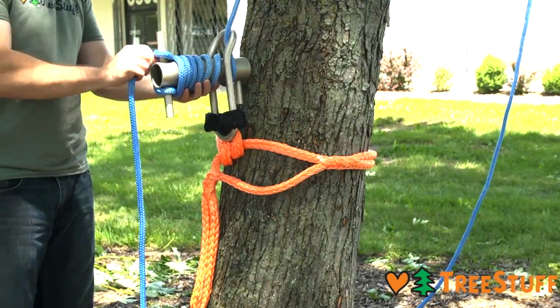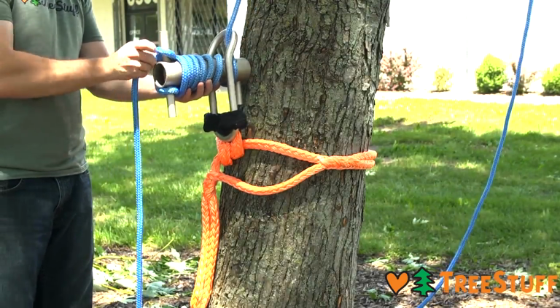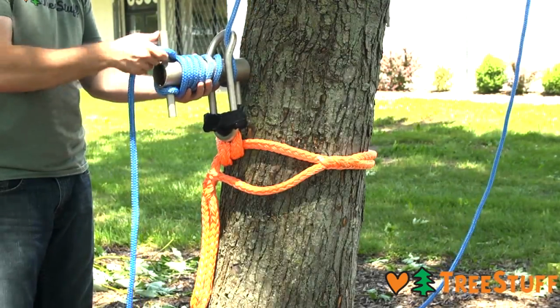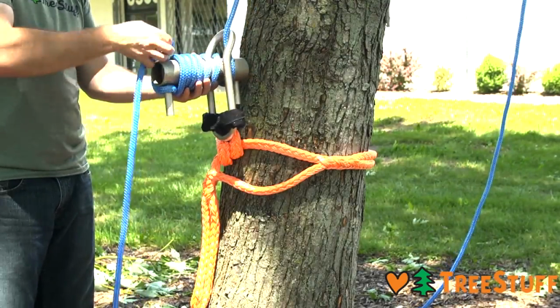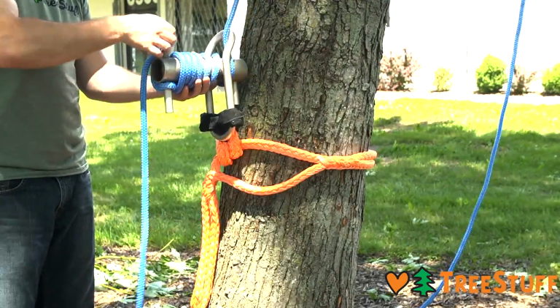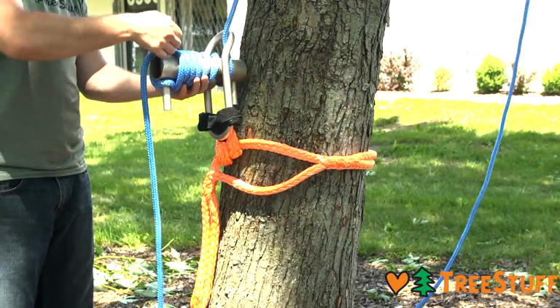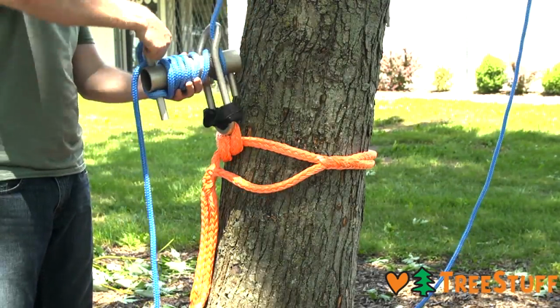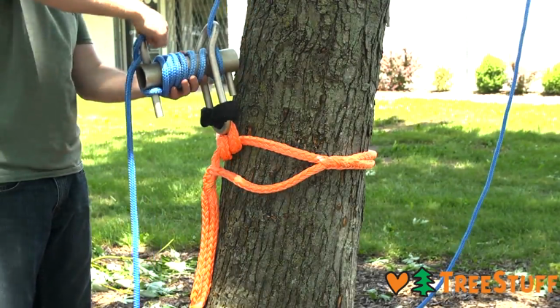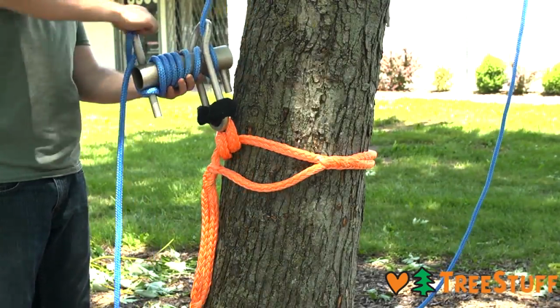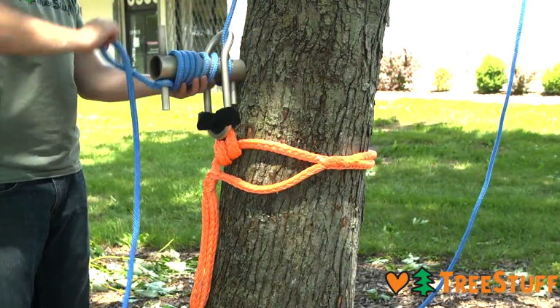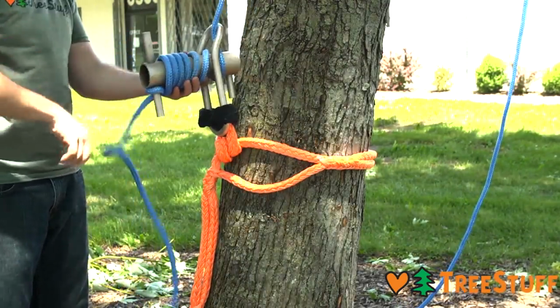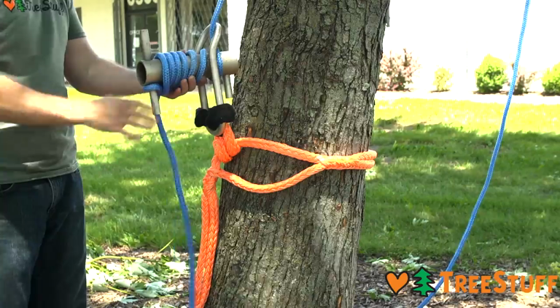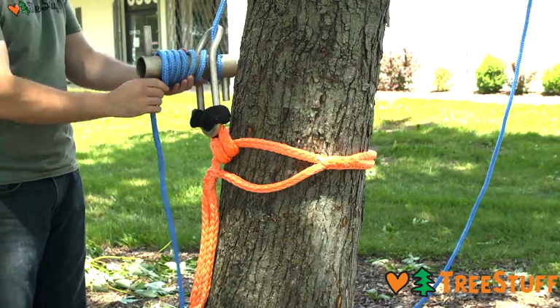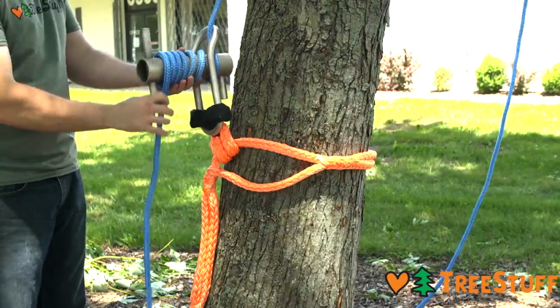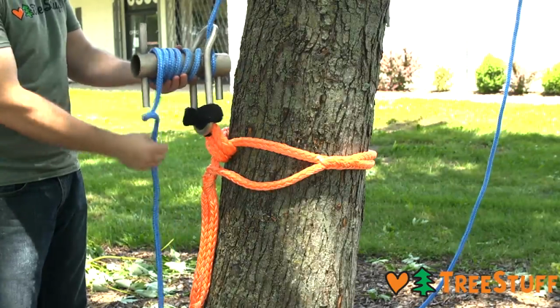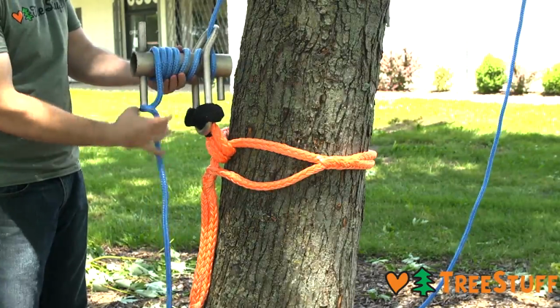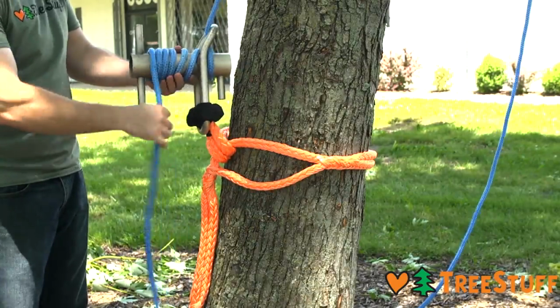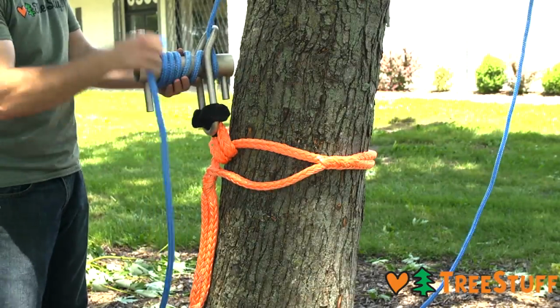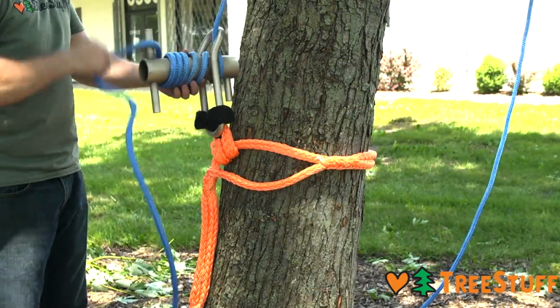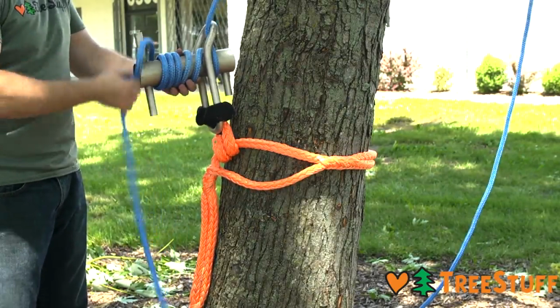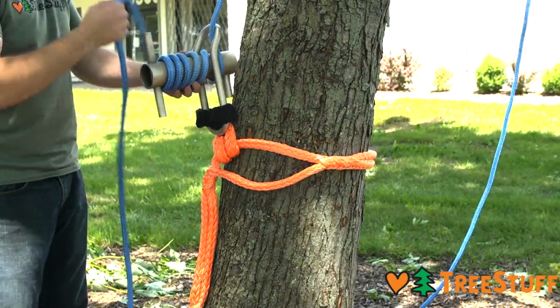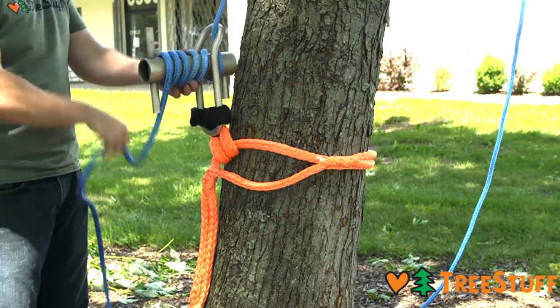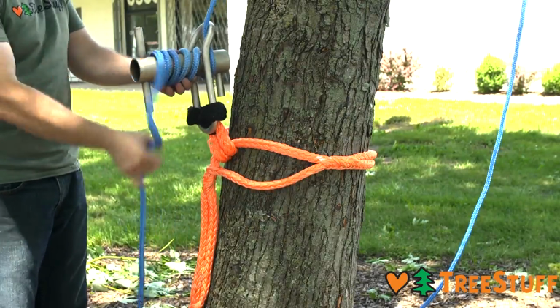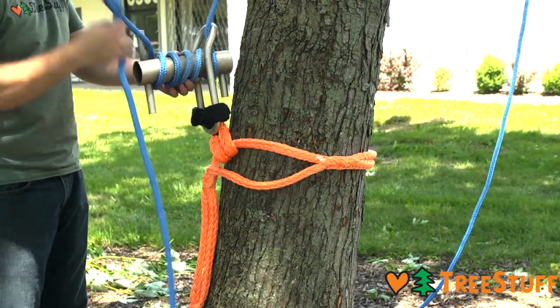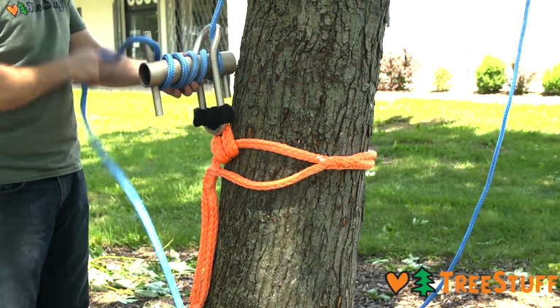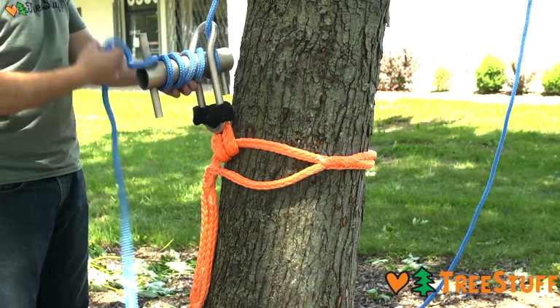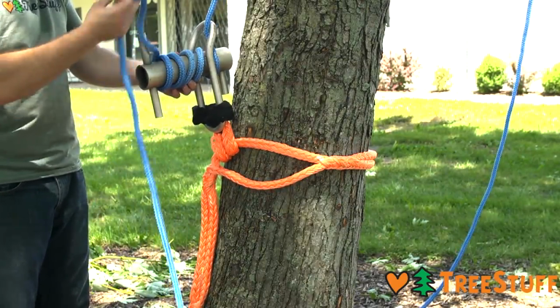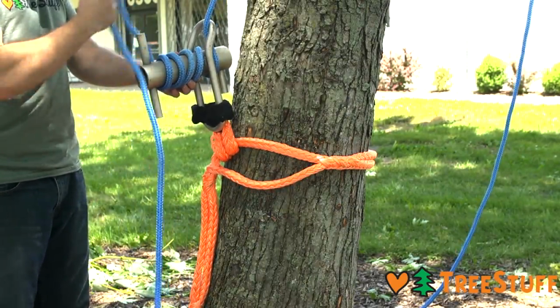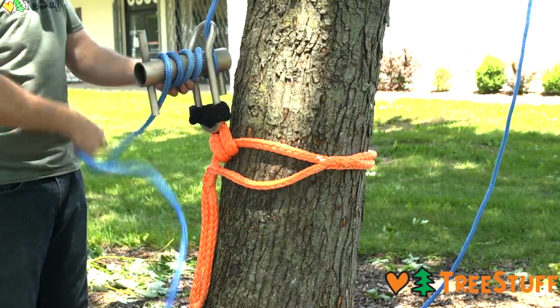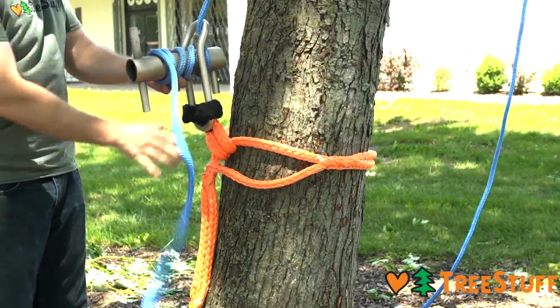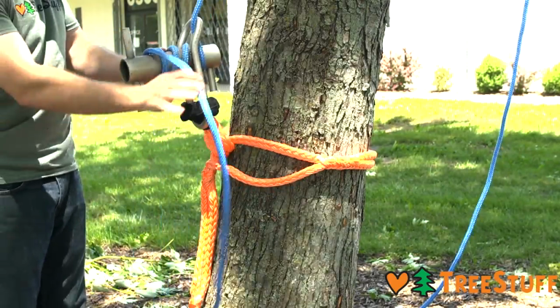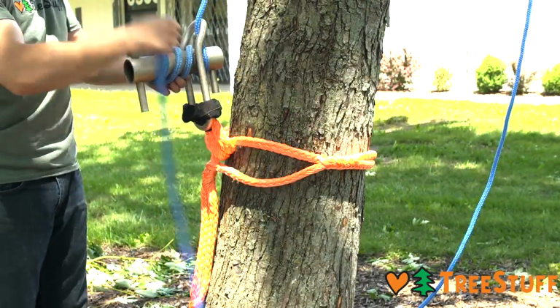To remove the rope from the porter wrap, simply take the wraps off and remove the bite of rope from the small opening.